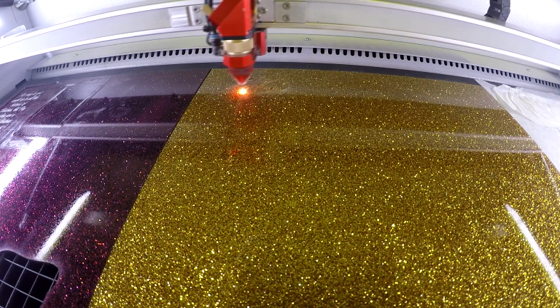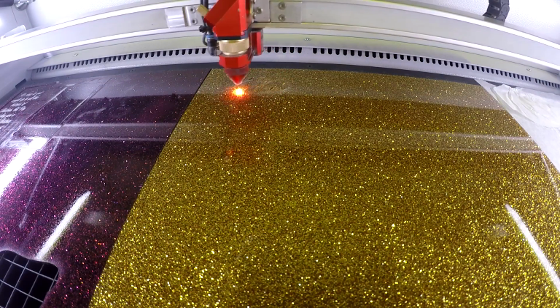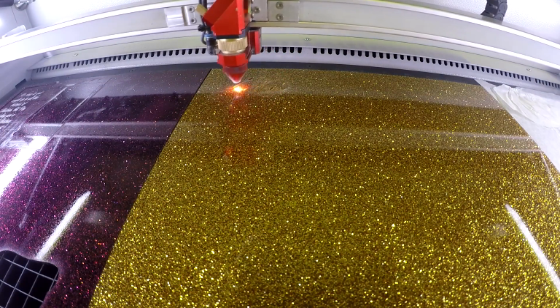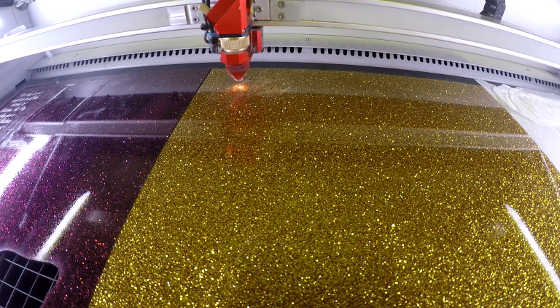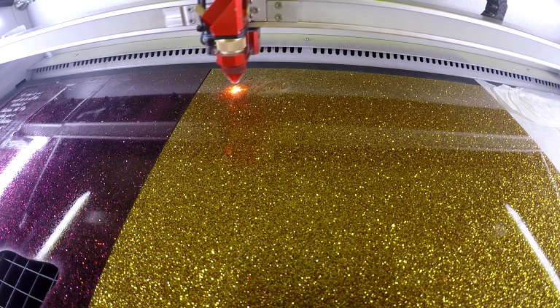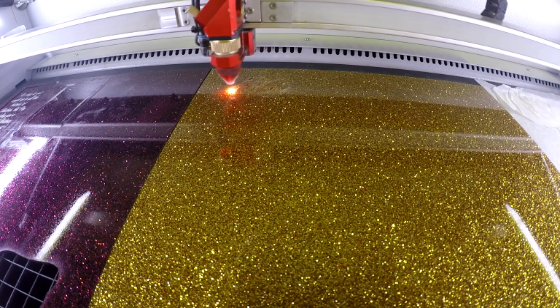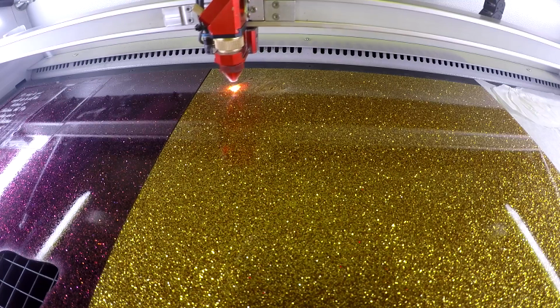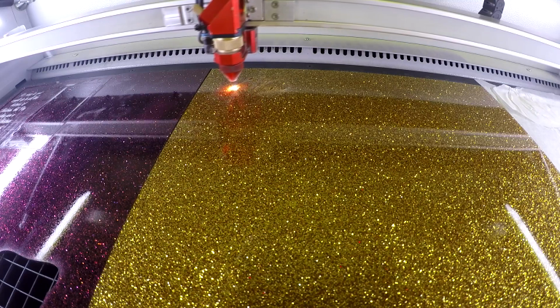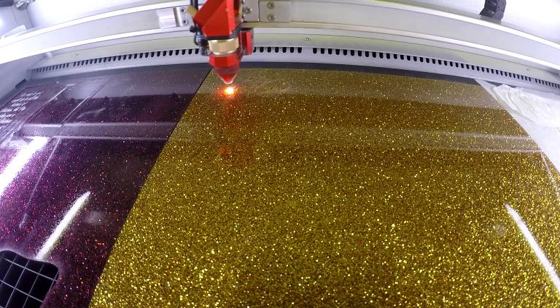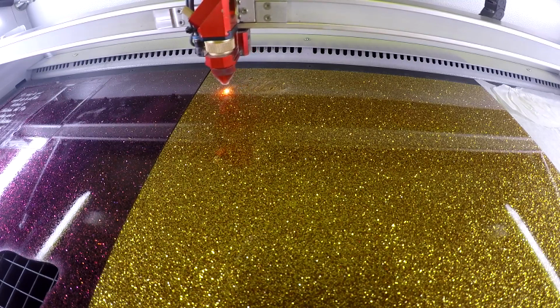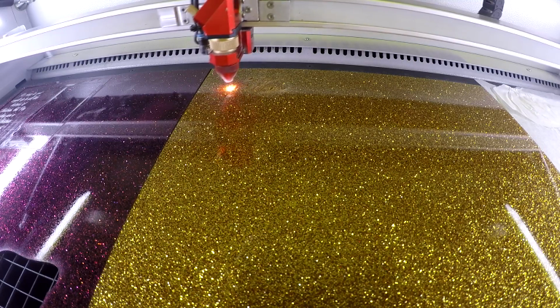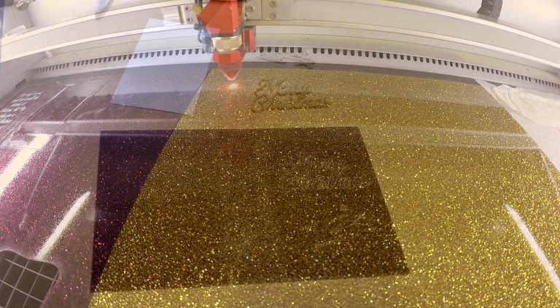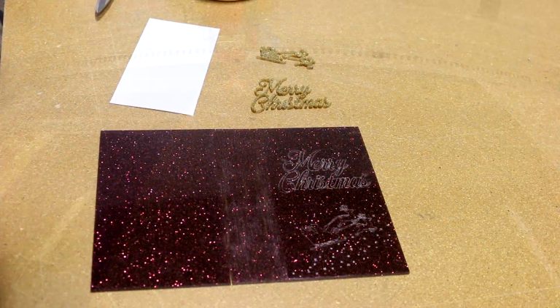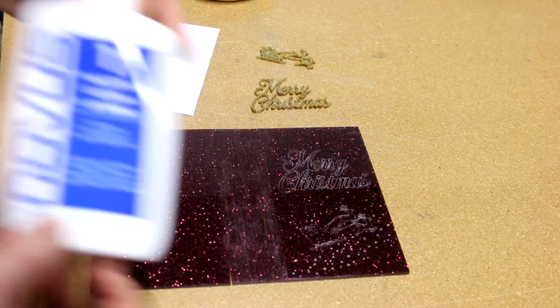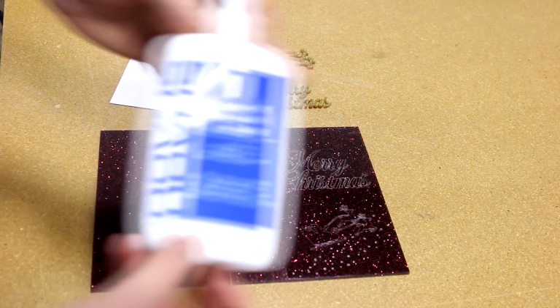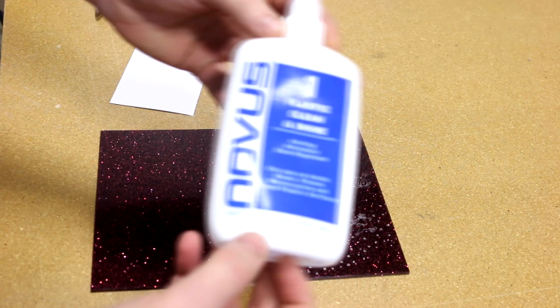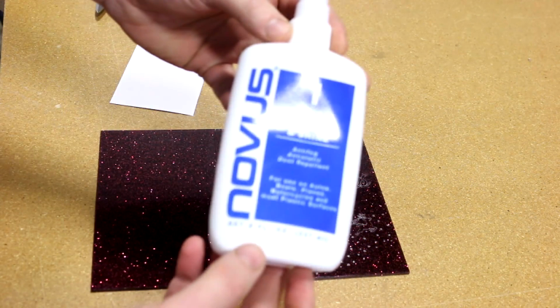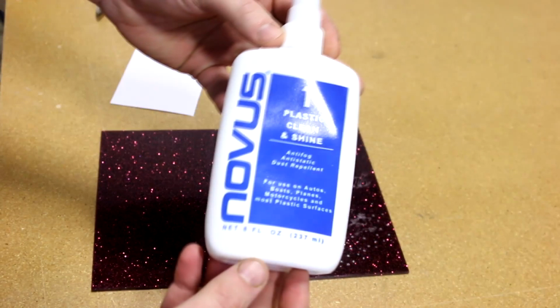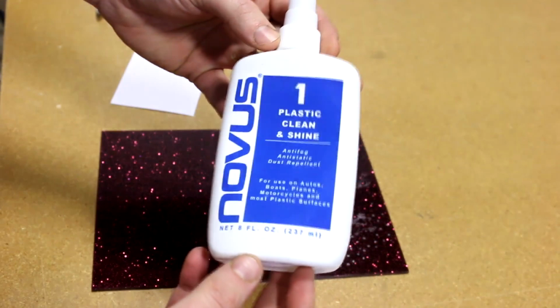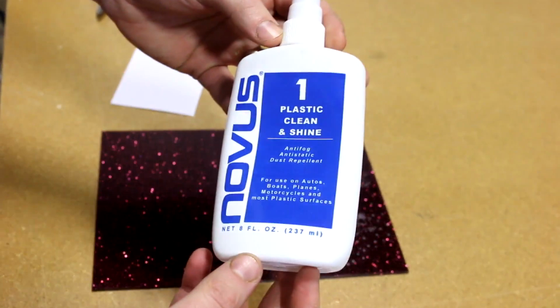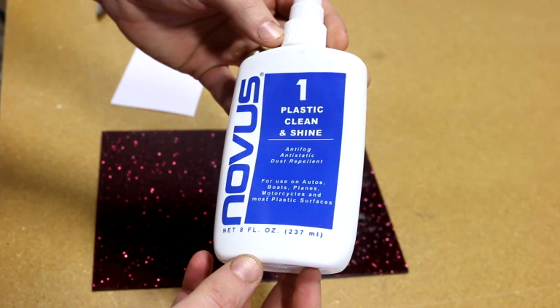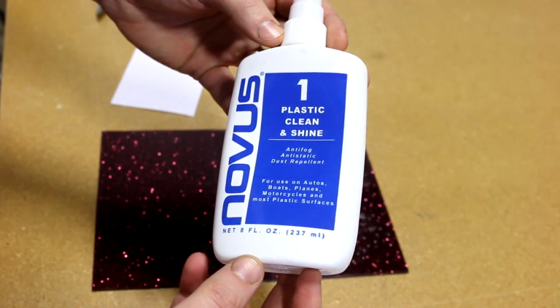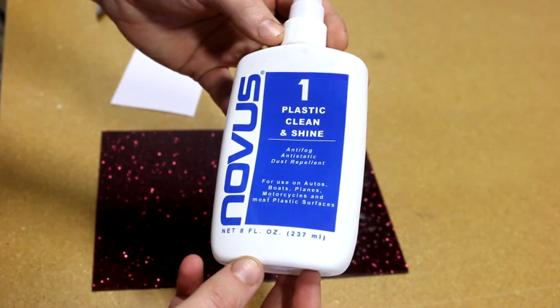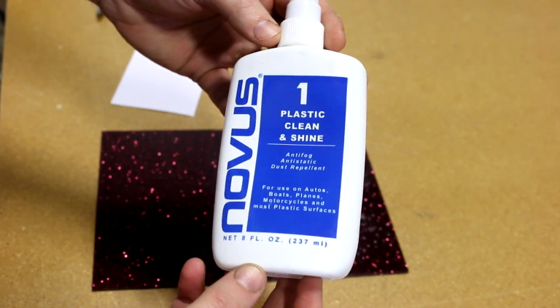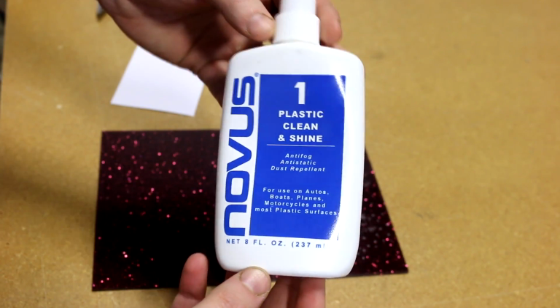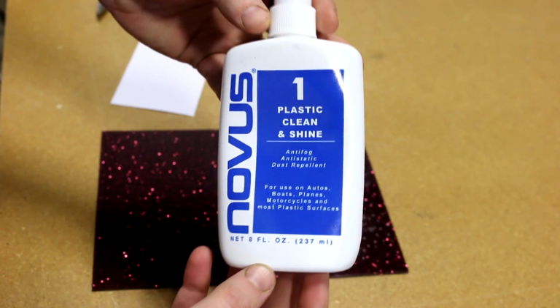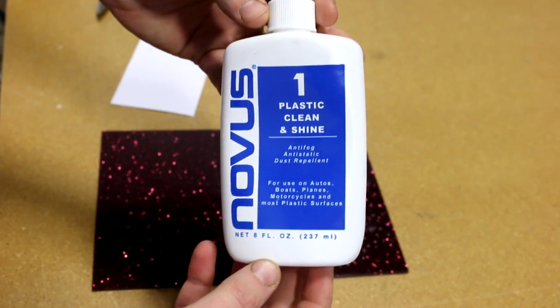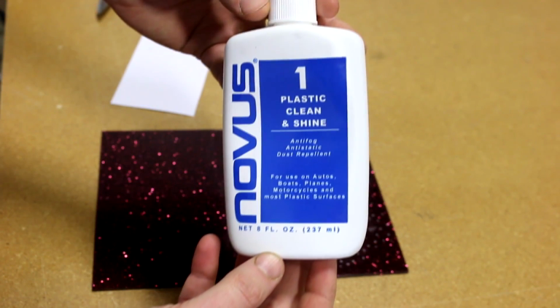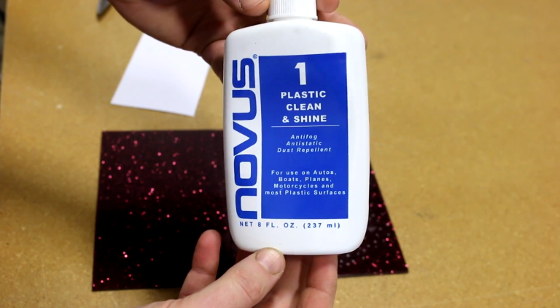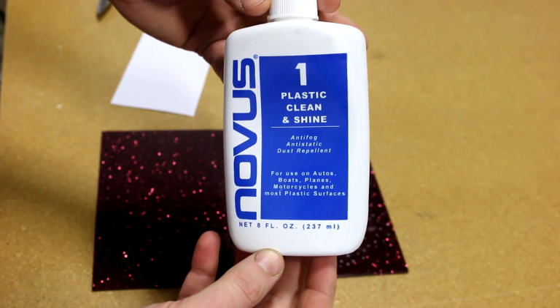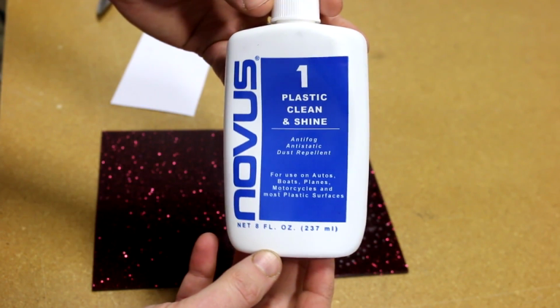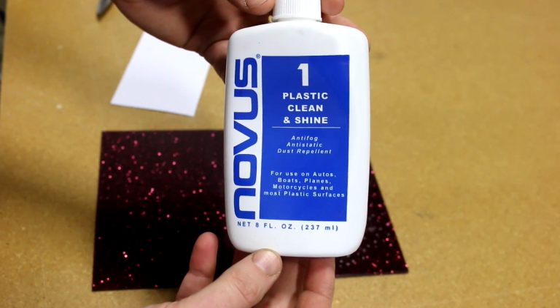We then cut out our design in the gold acrylic. We use our Novus 1 acrylic cleaner to clean off any dust buildup.